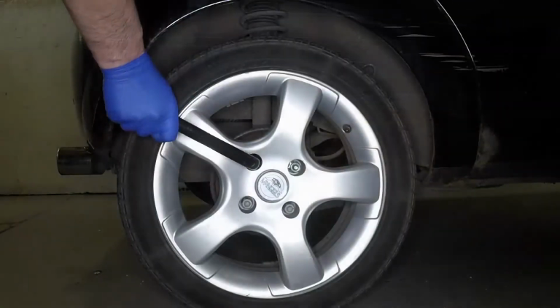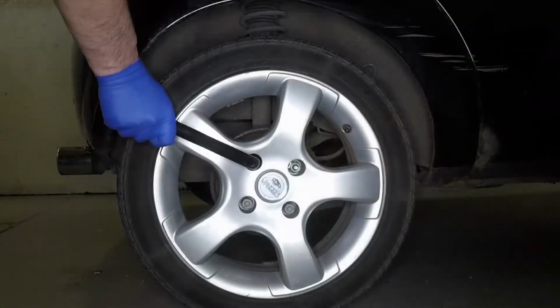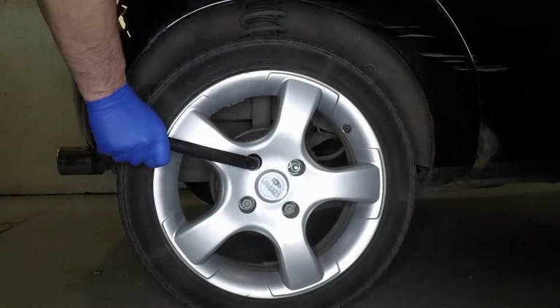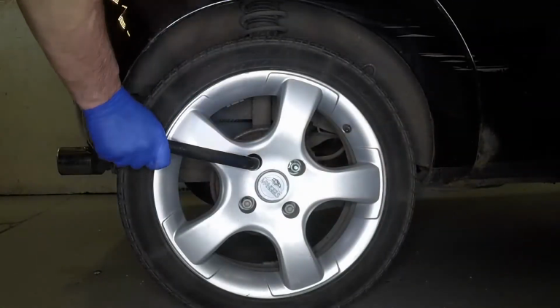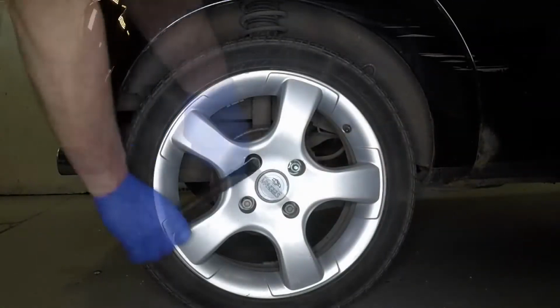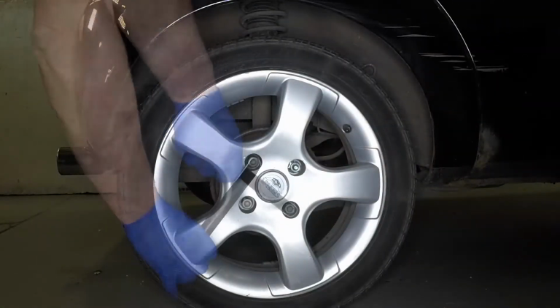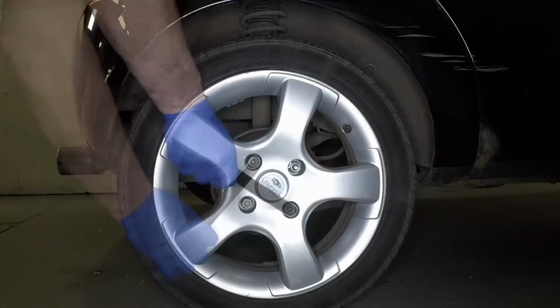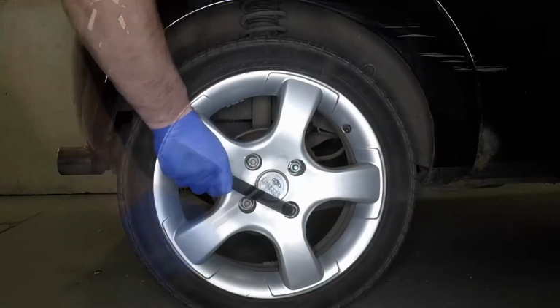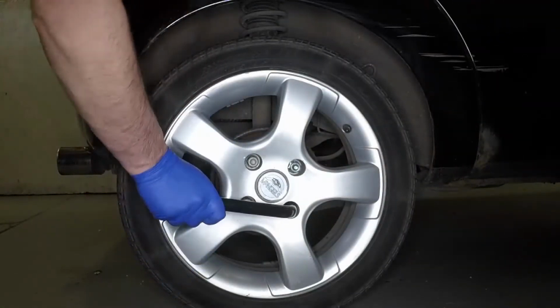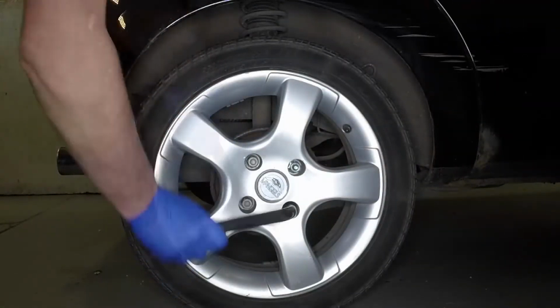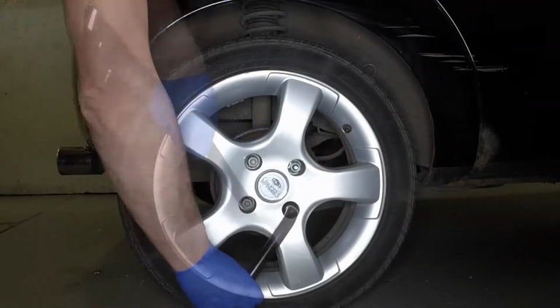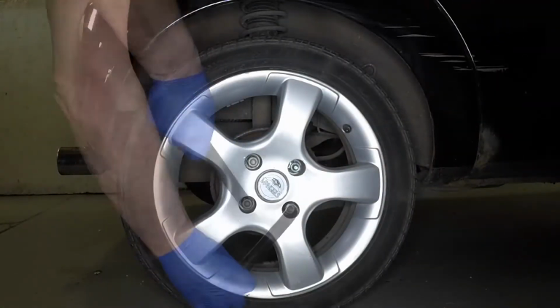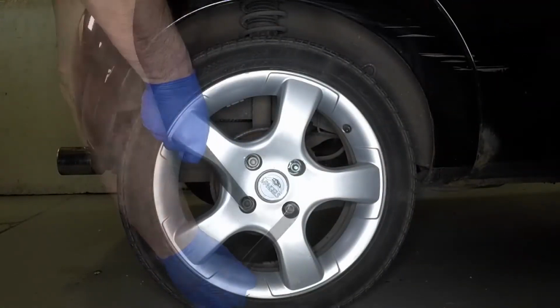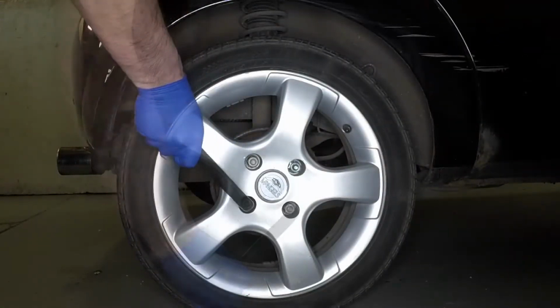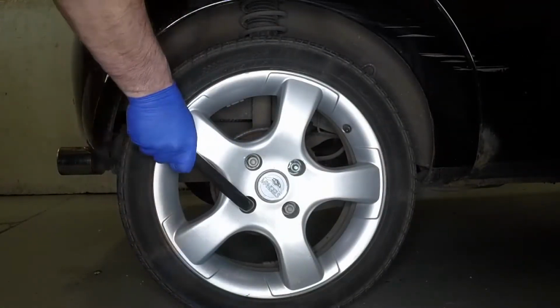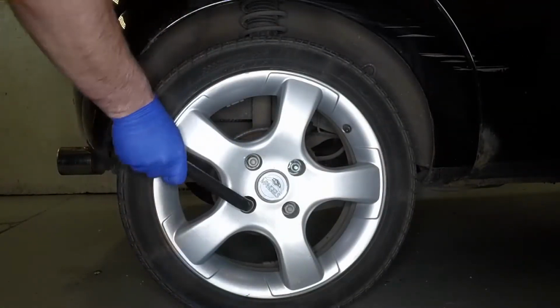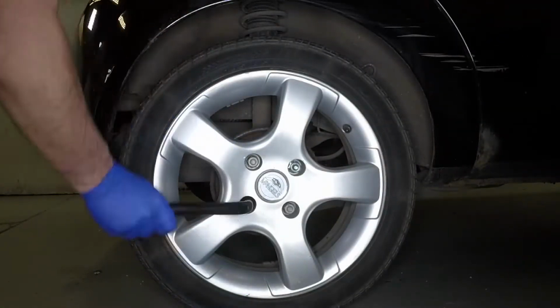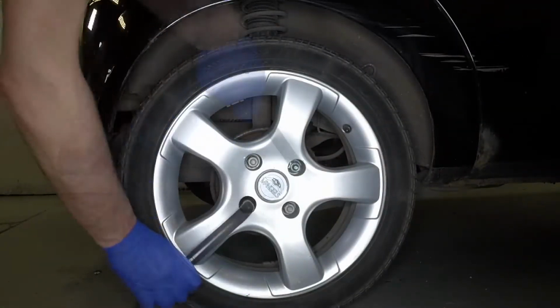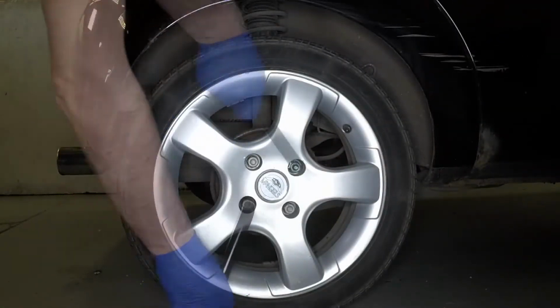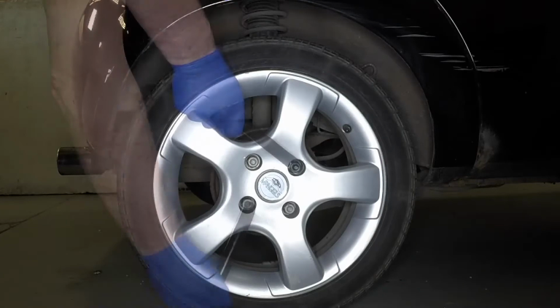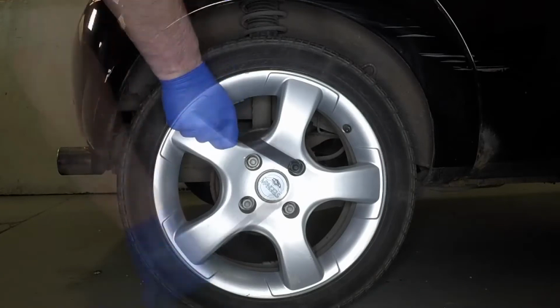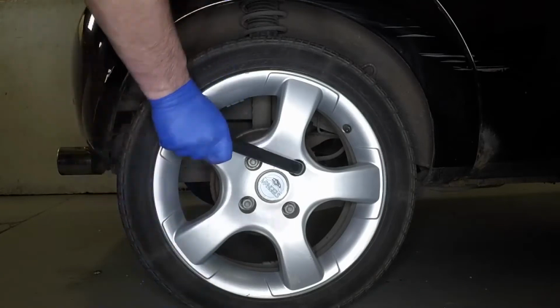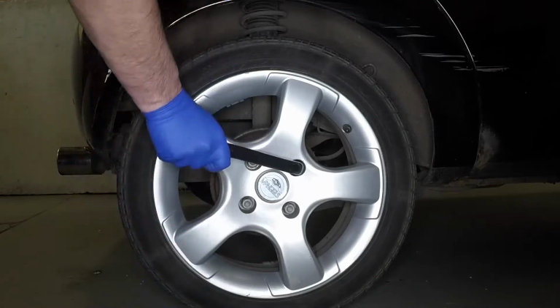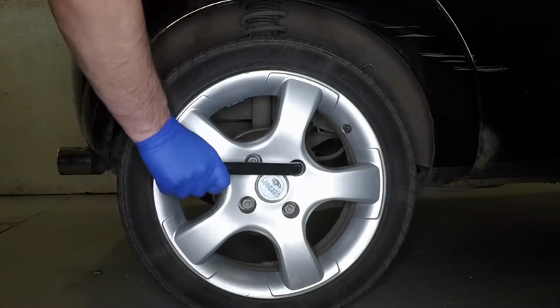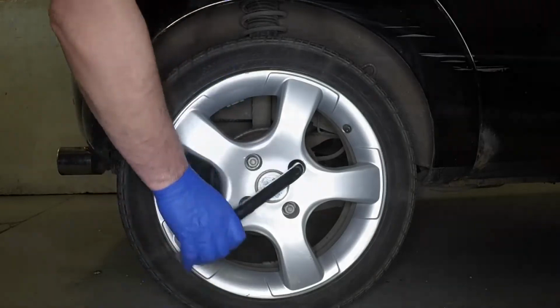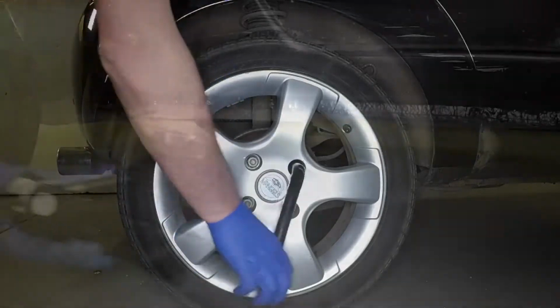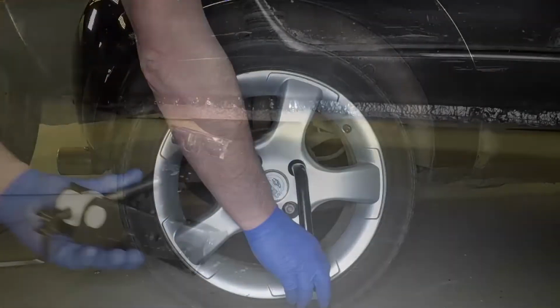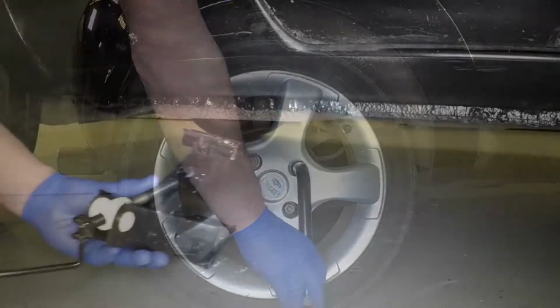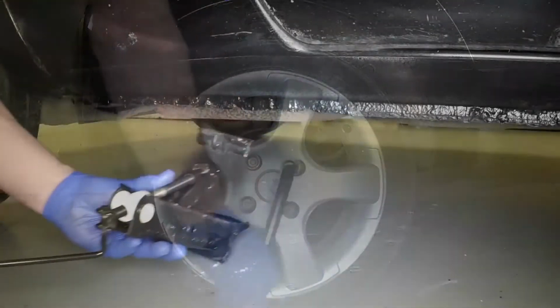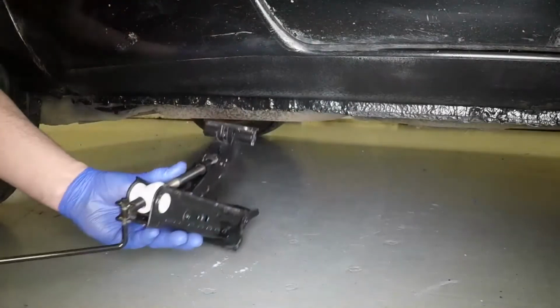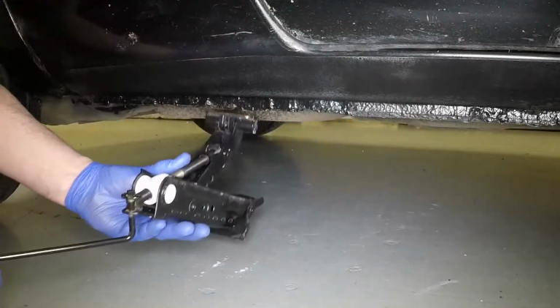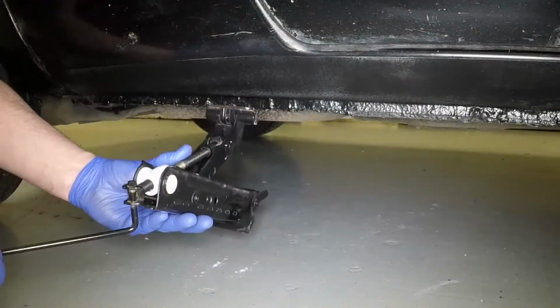Using the special anti-theft wheel nut adapter where necessary, slacken each of the wheel nuts half a turn.